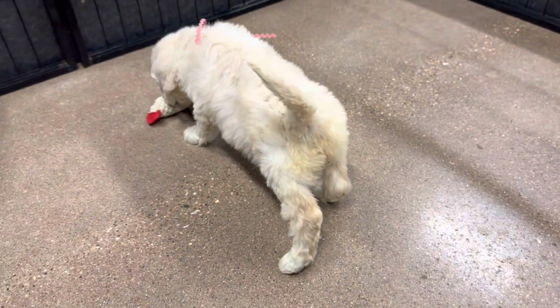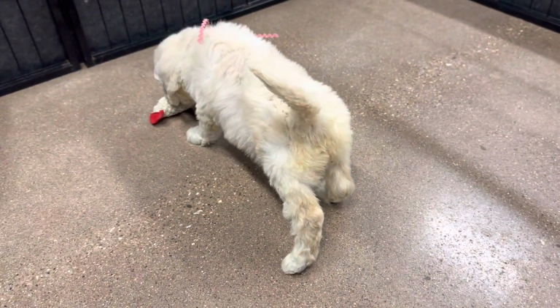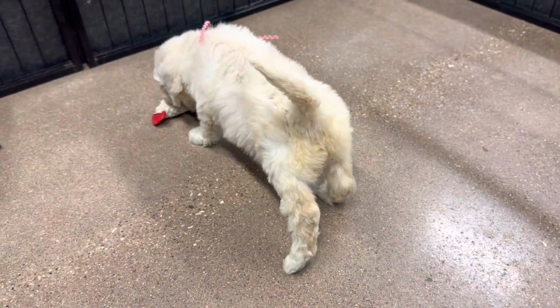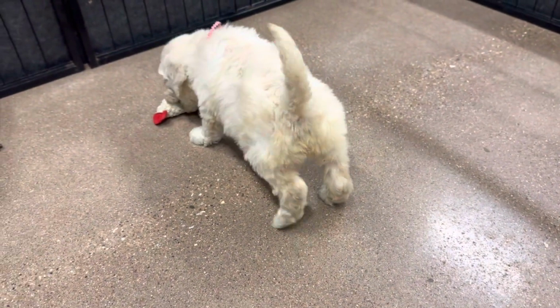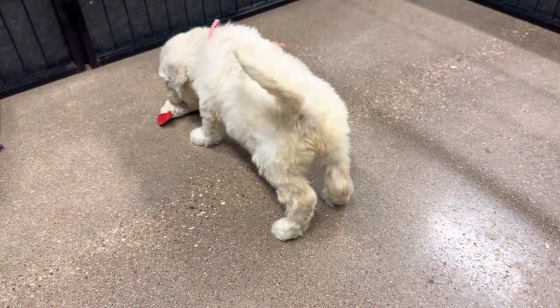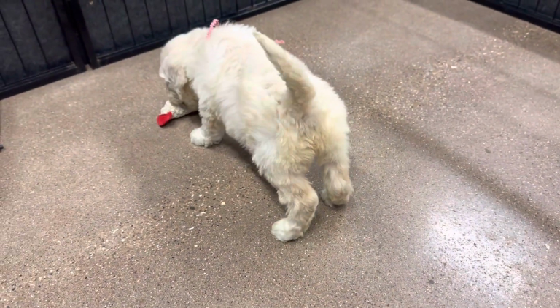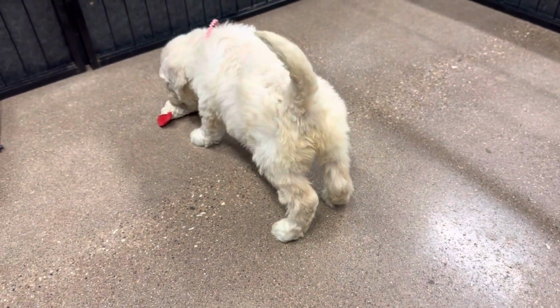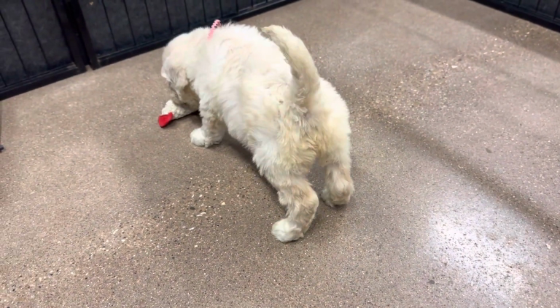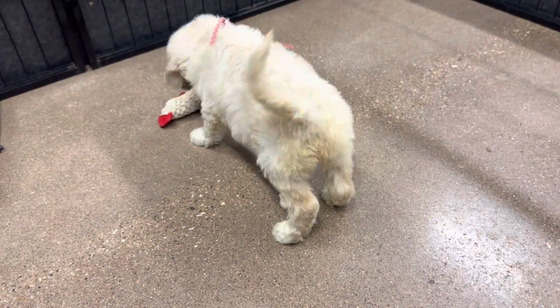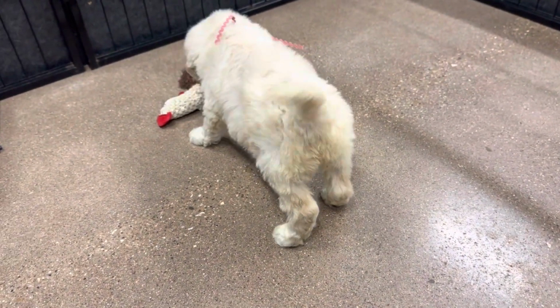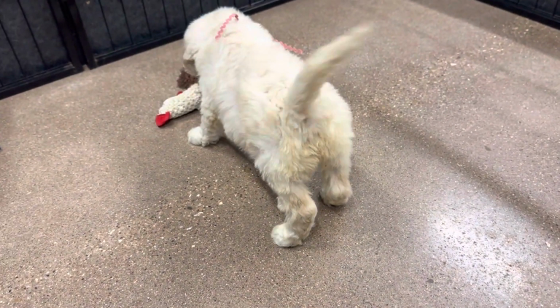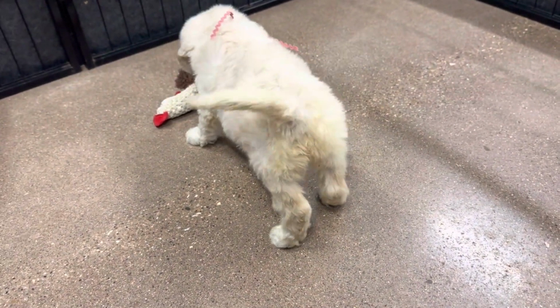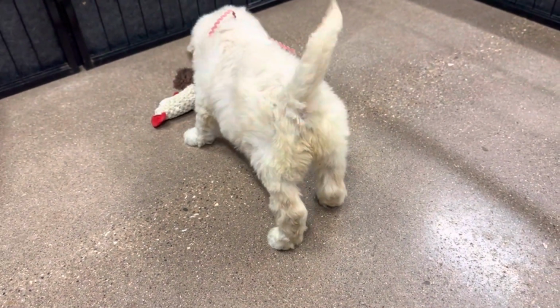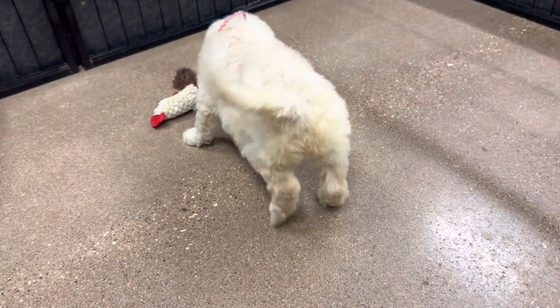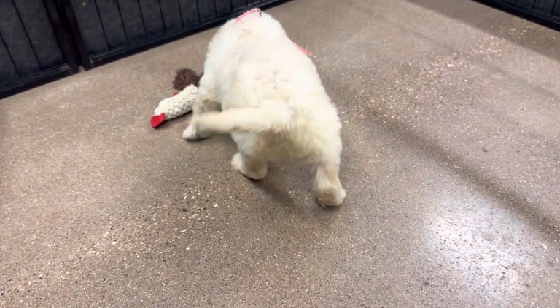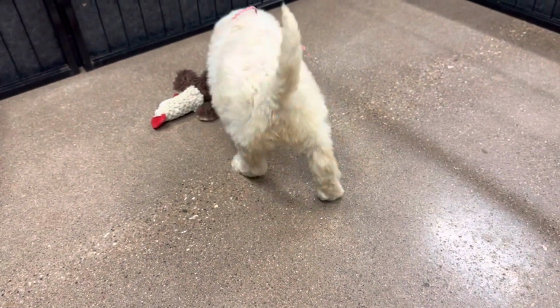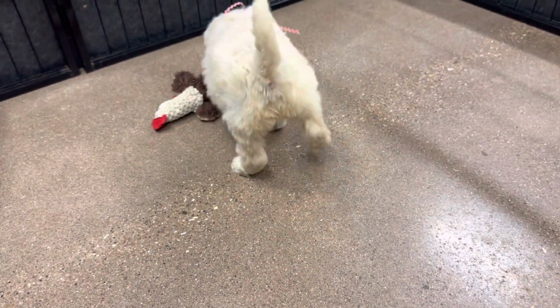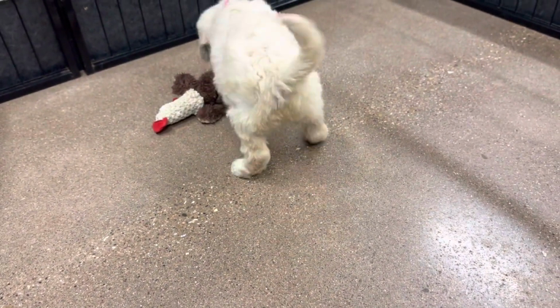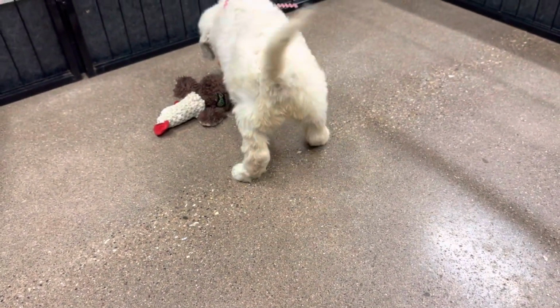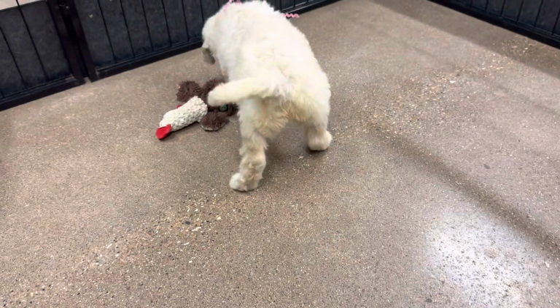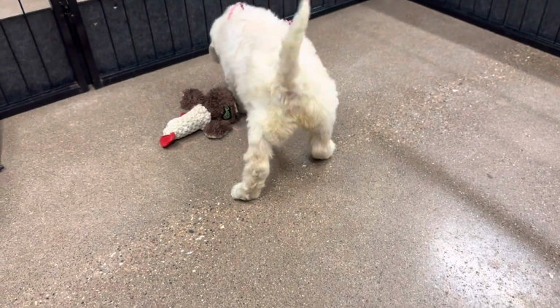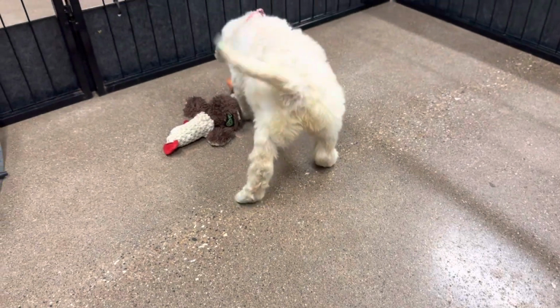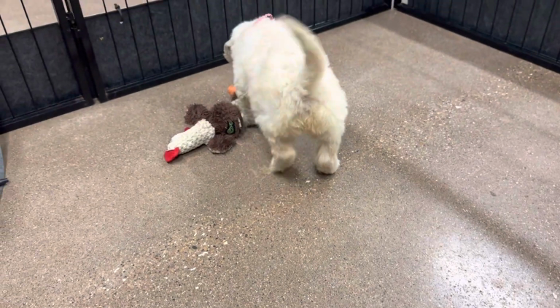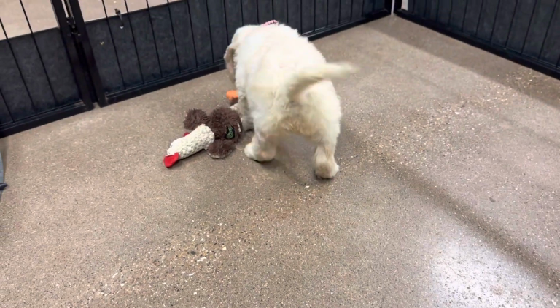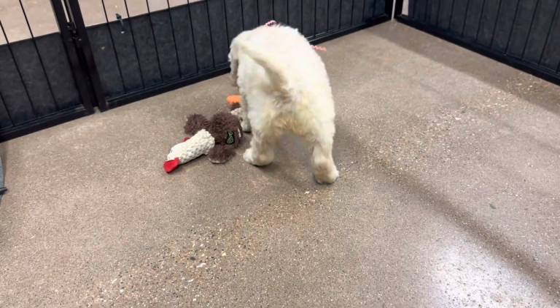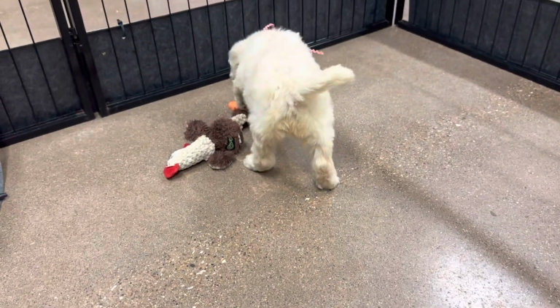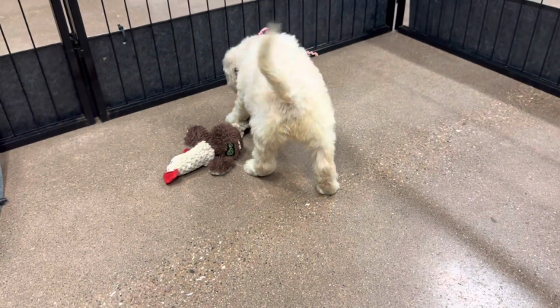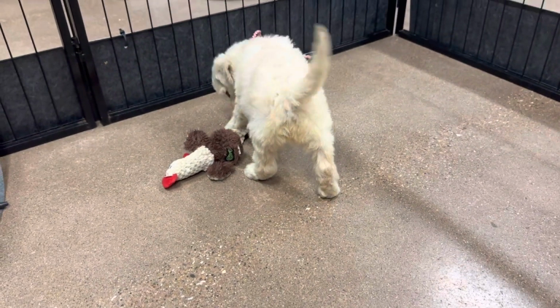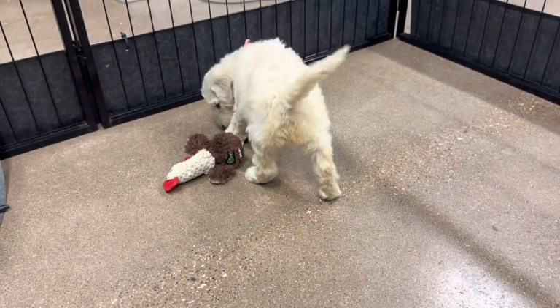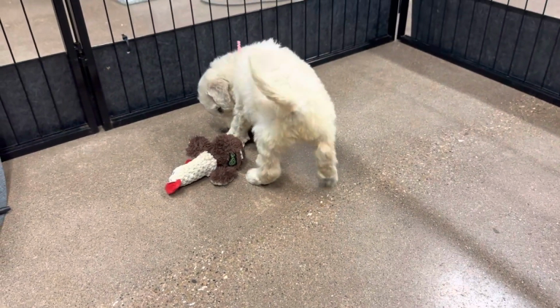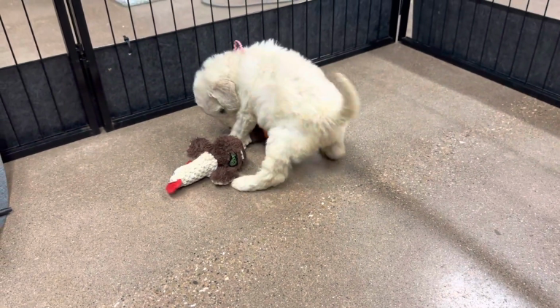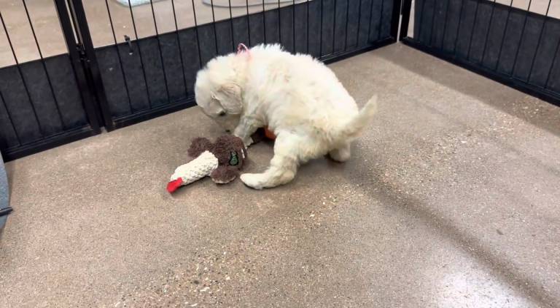They slide around on the floor at this age because they have a lot of hair on the pads of their feet.